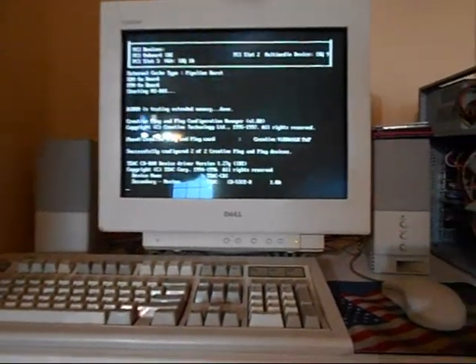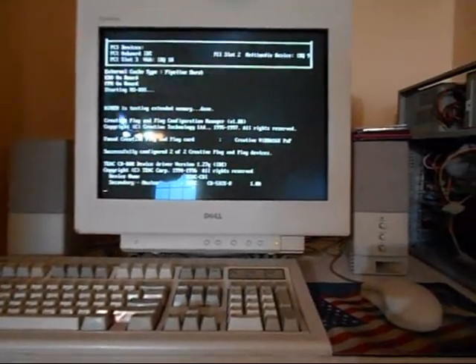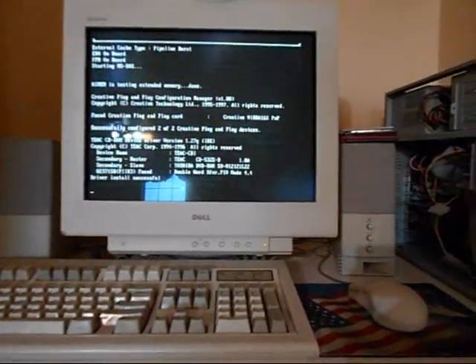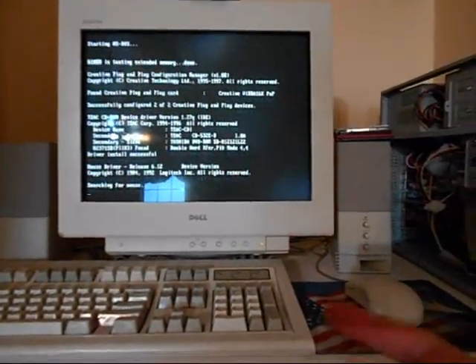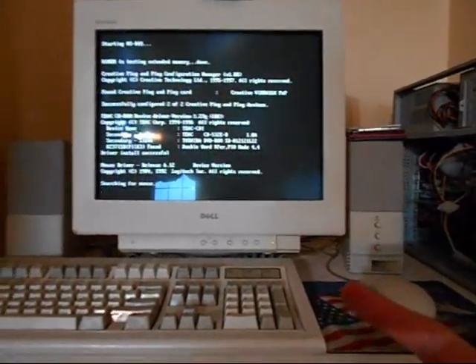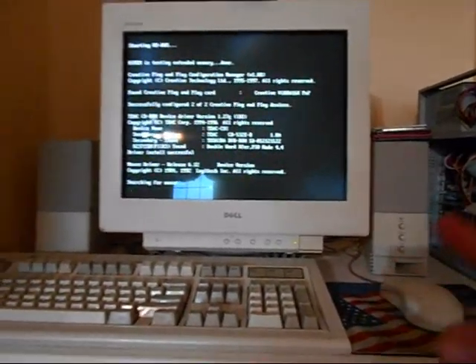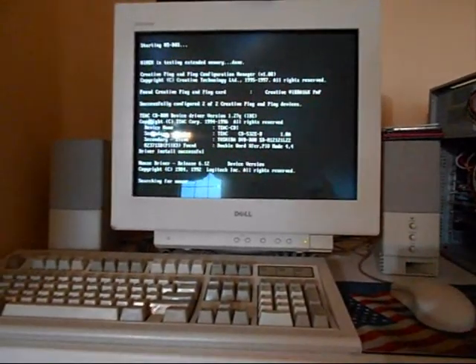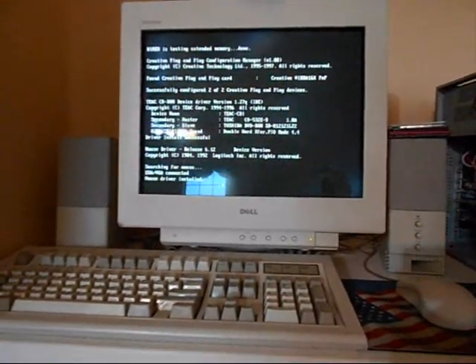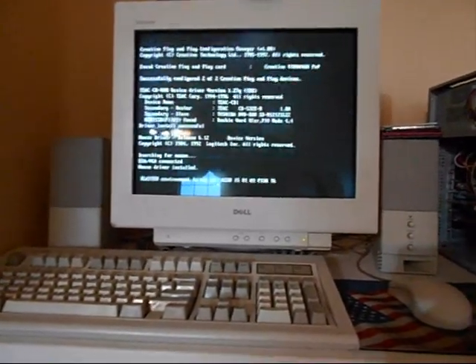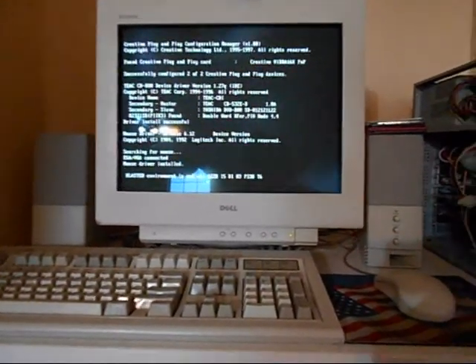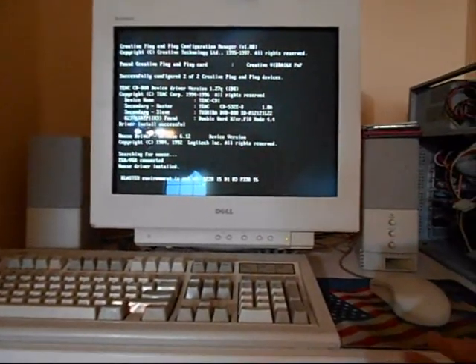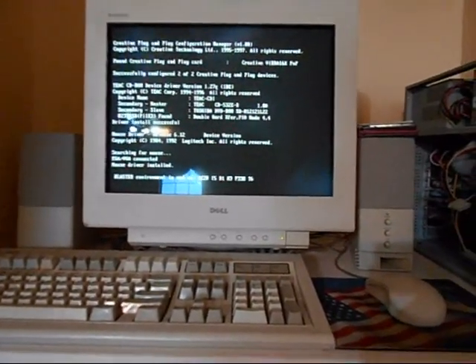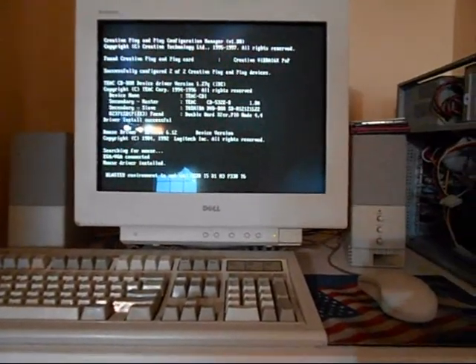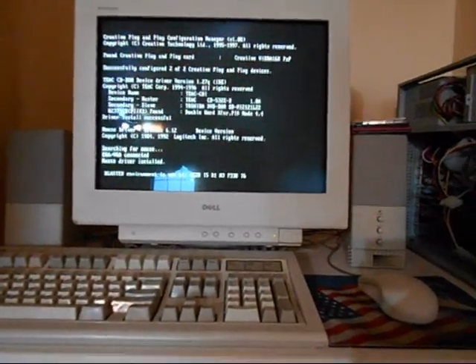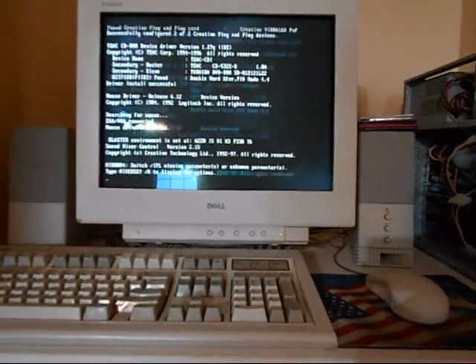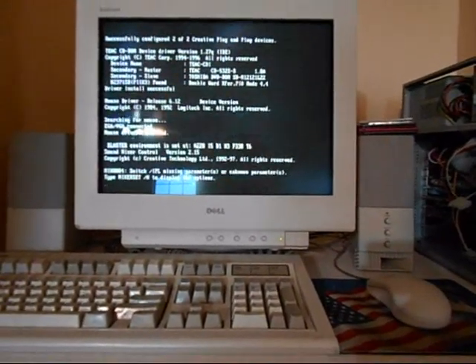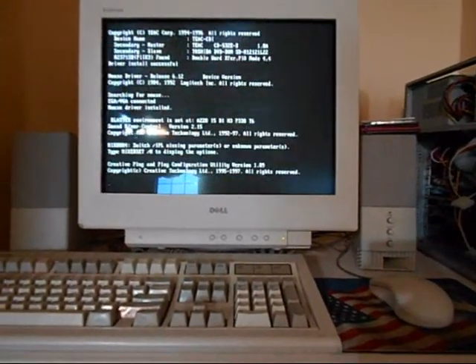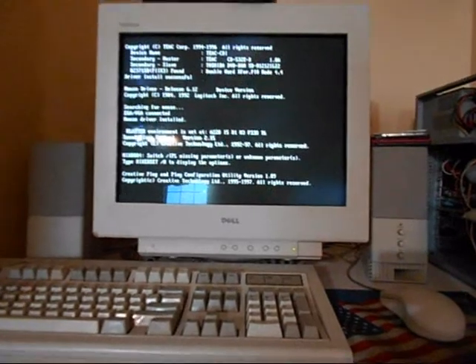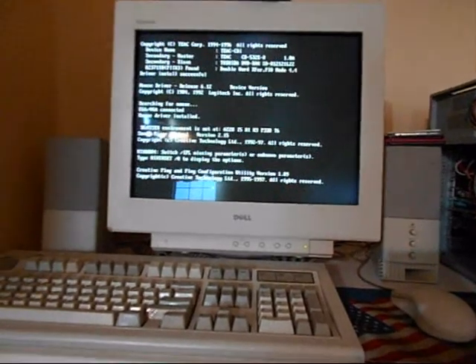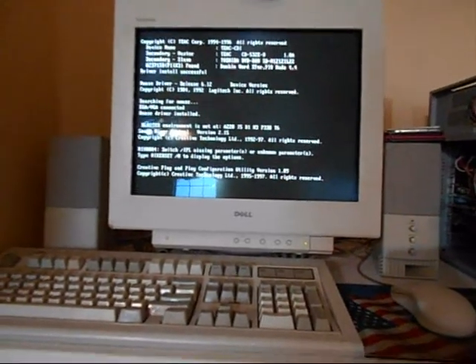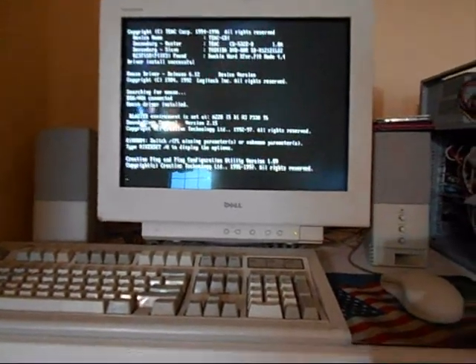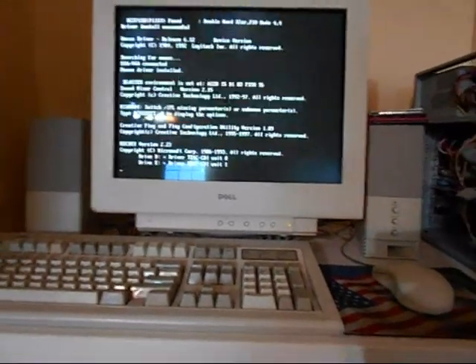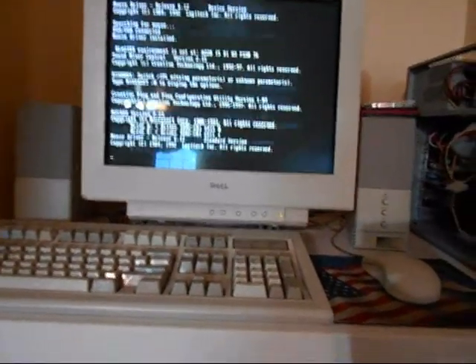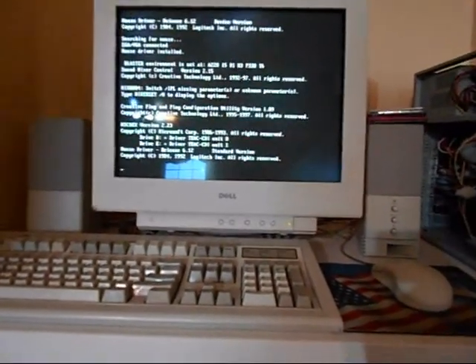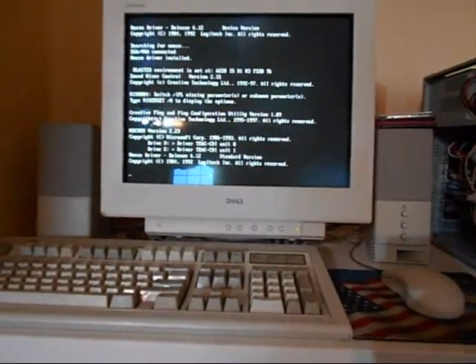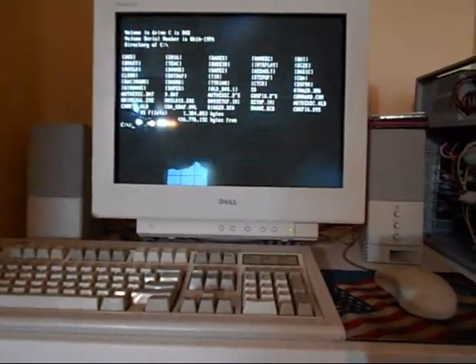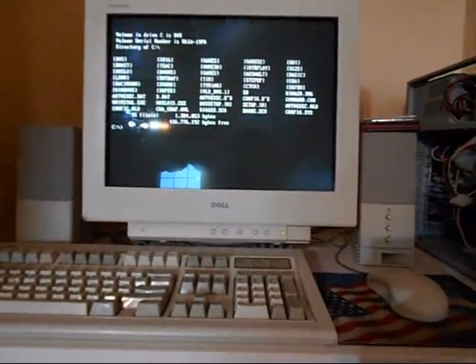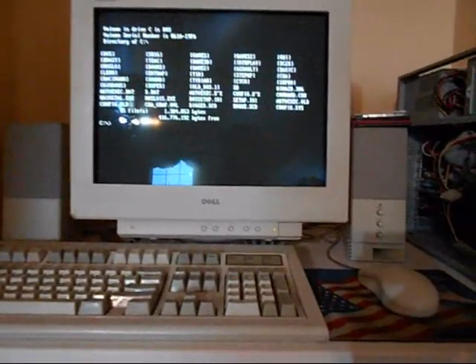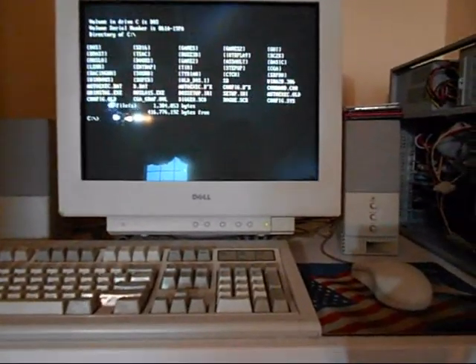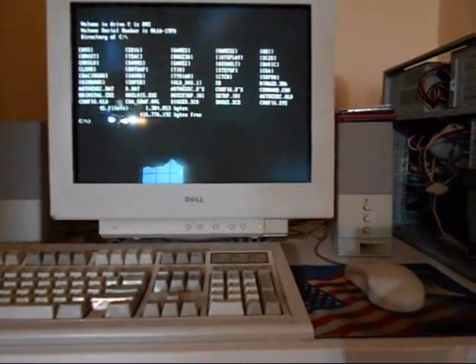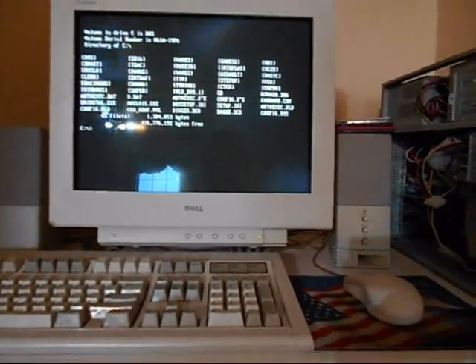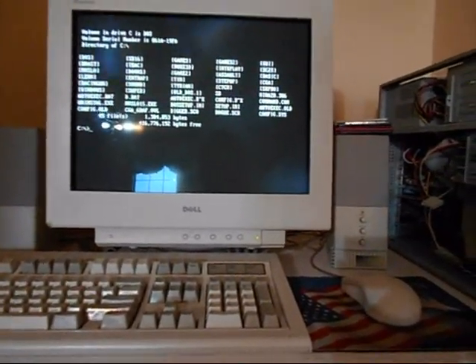I ran ScanDisk with it and did the surface scan — everything — and there's no bad sectors, nothing whatsoever. It runs just fine.